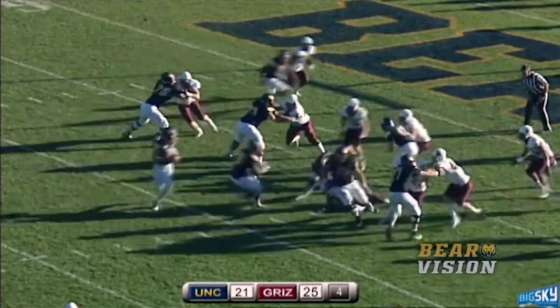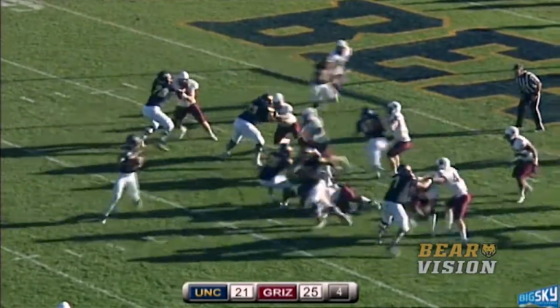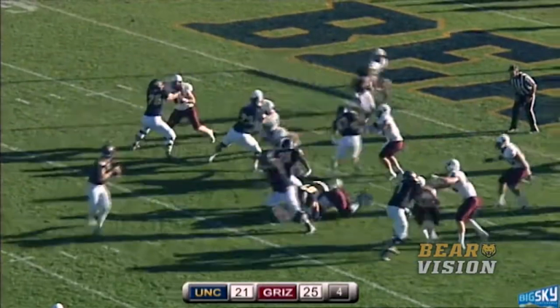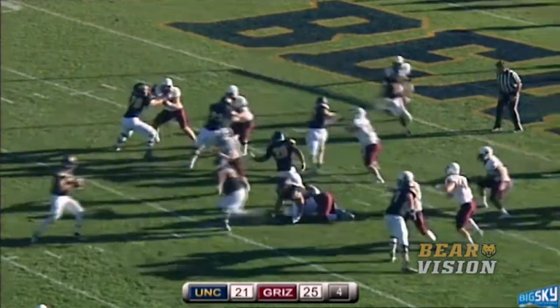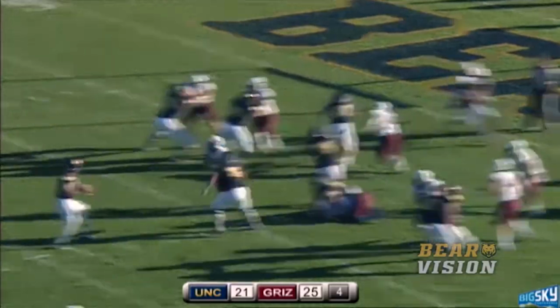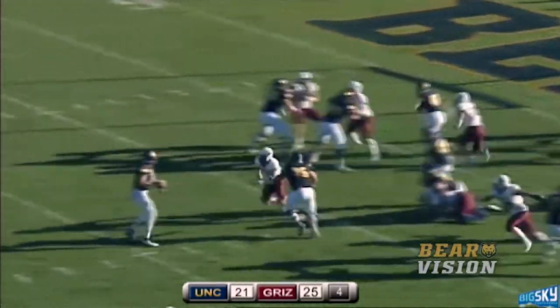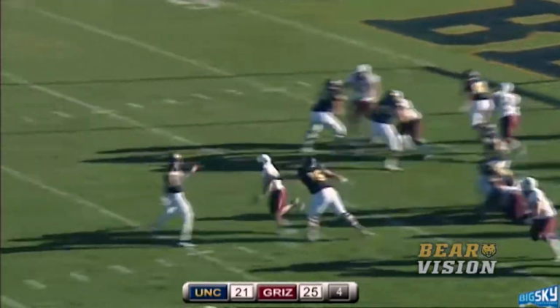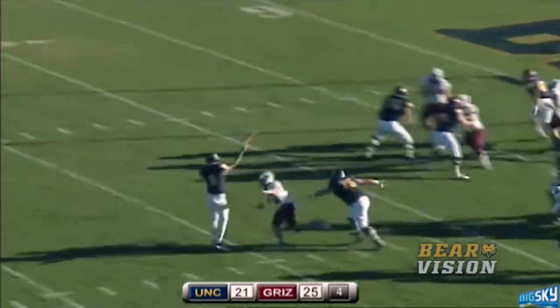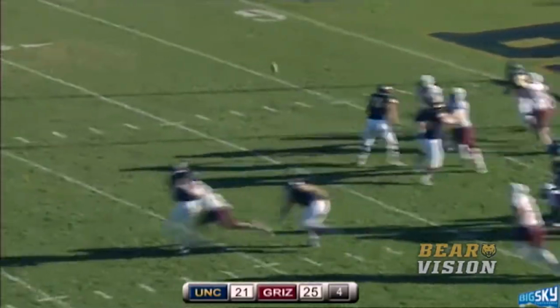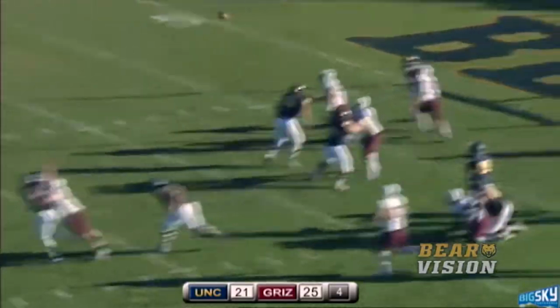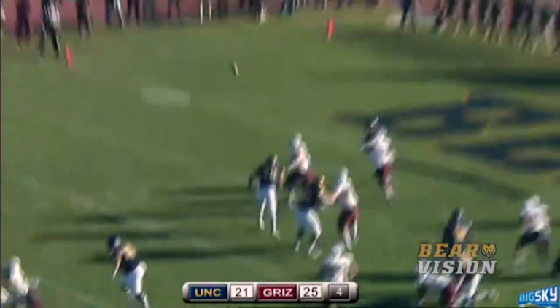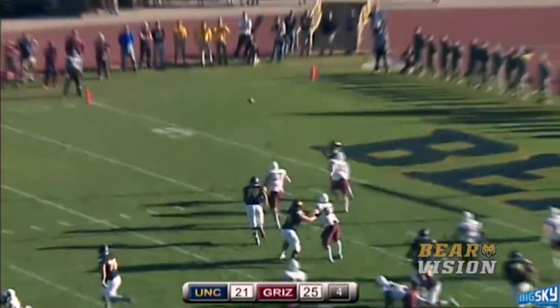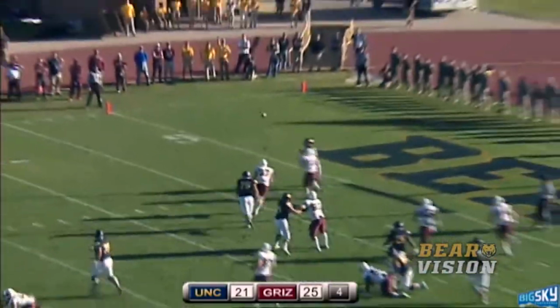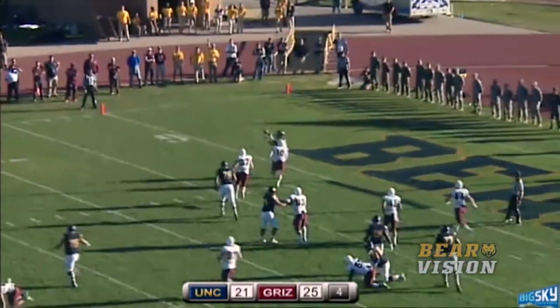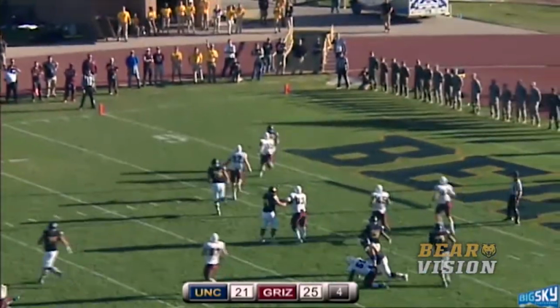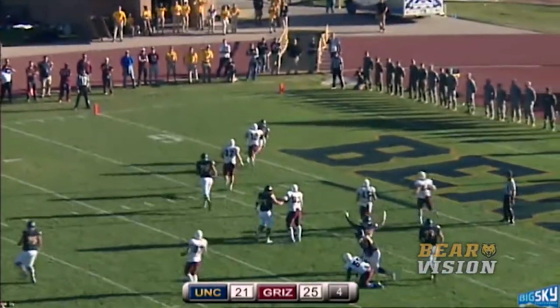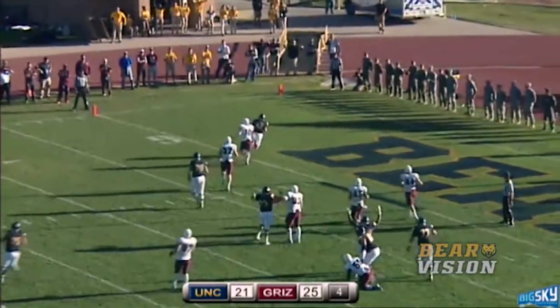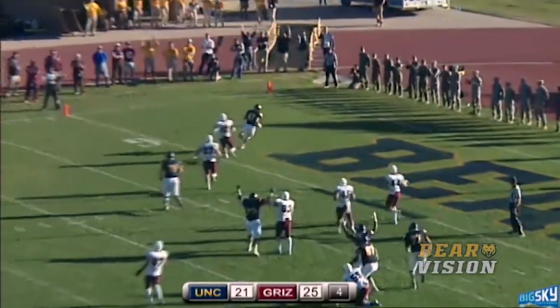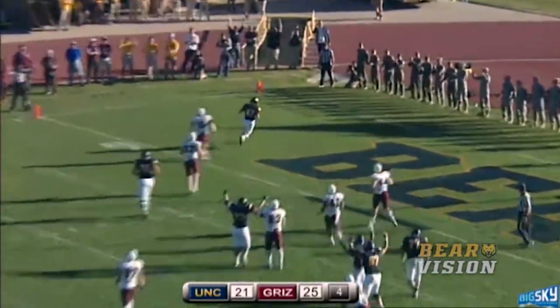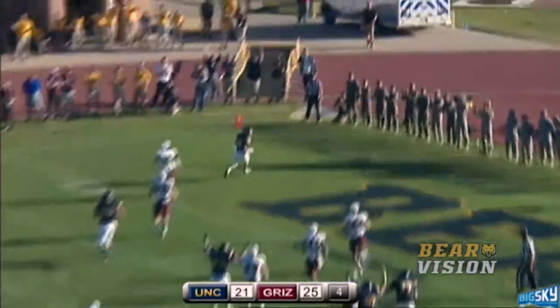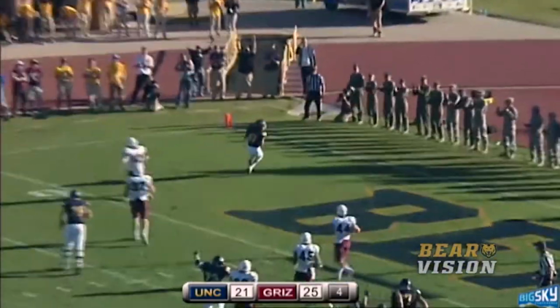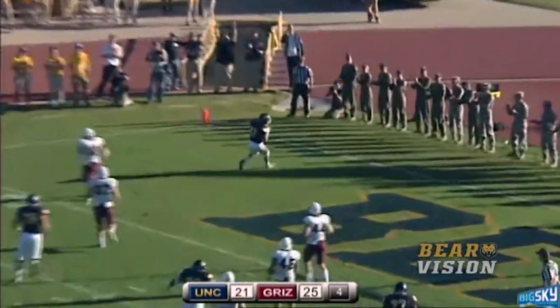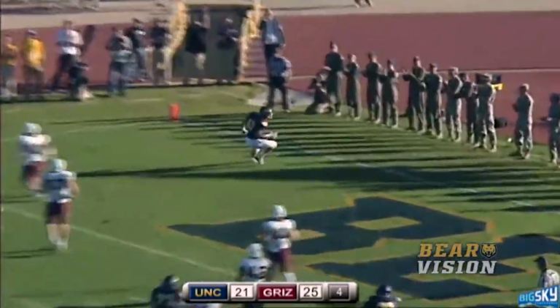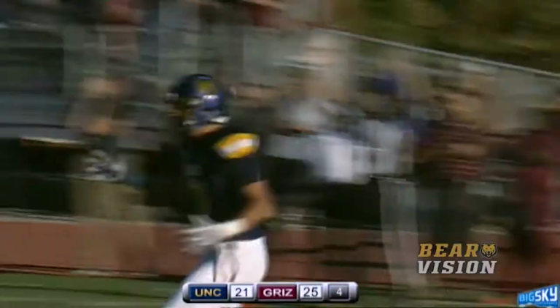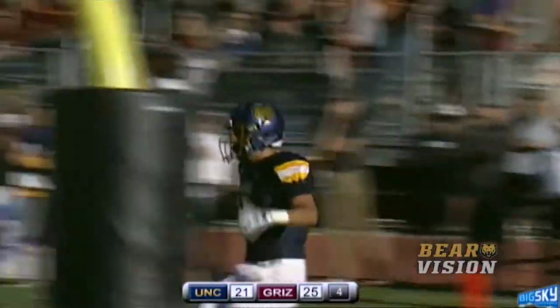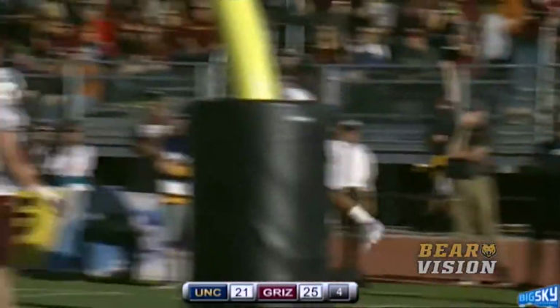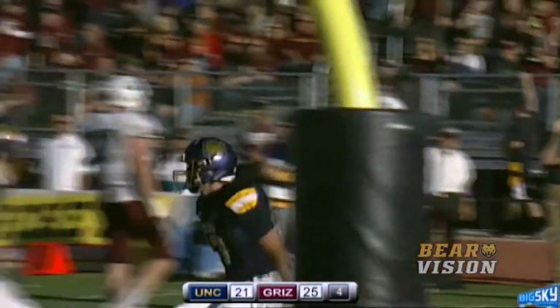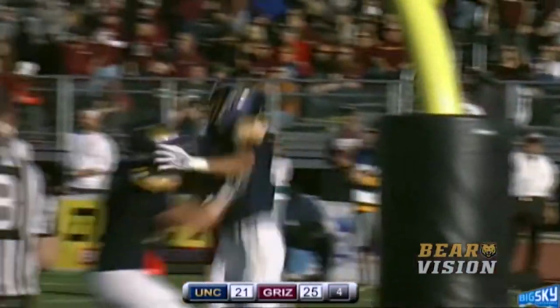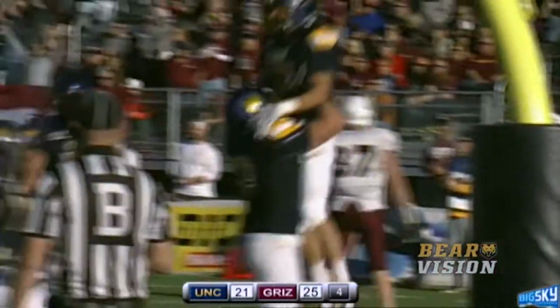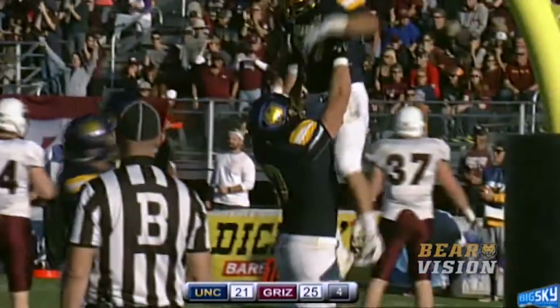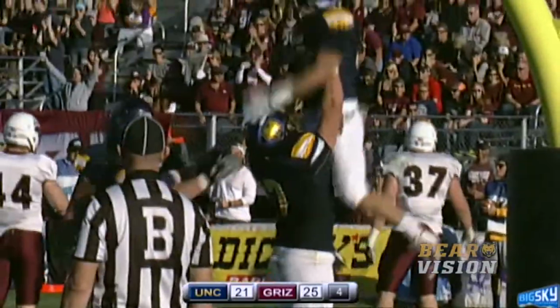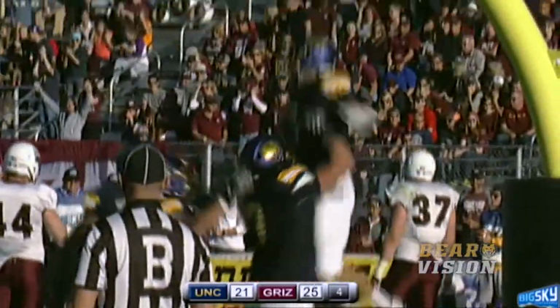Handoff to Graham — nope, fake to Graham. Pass up over the top, and this one's a touchdown to Theron Verna.